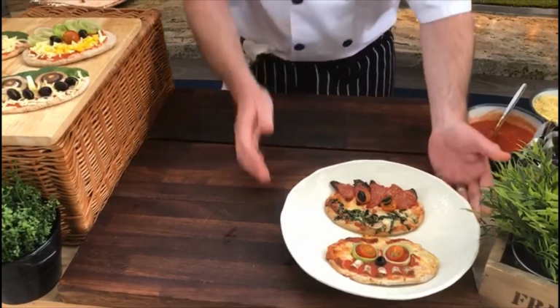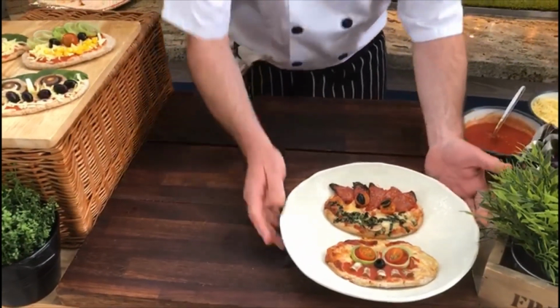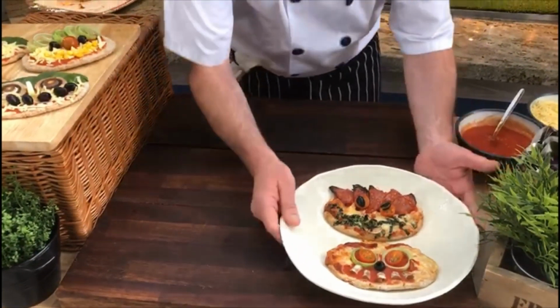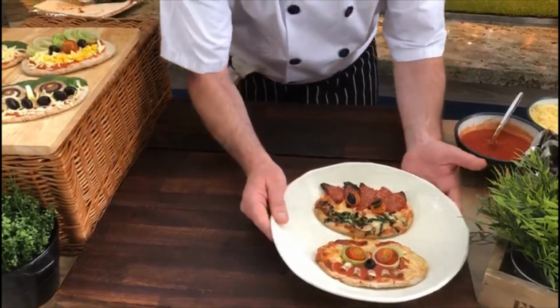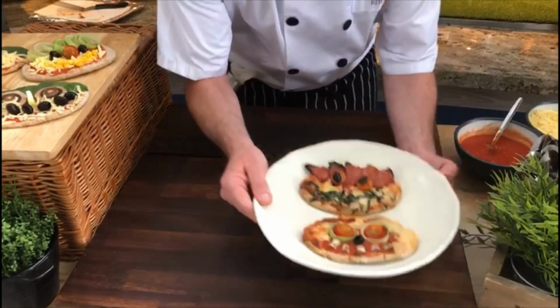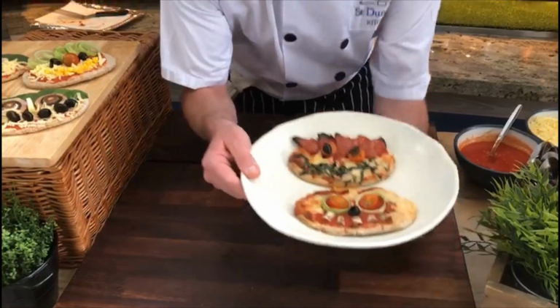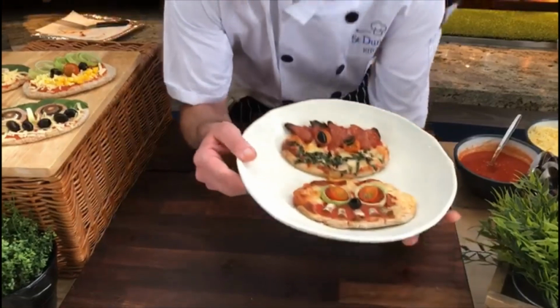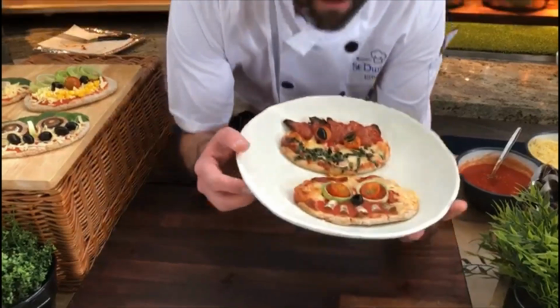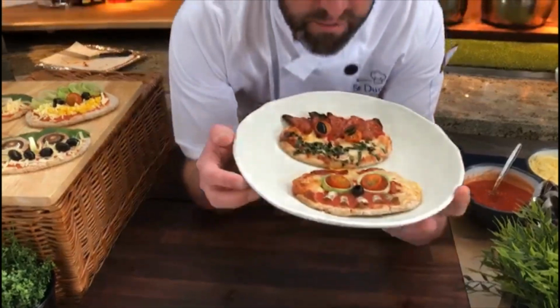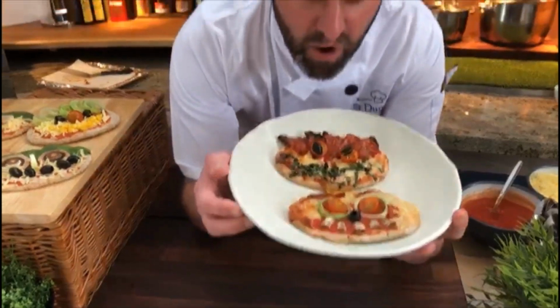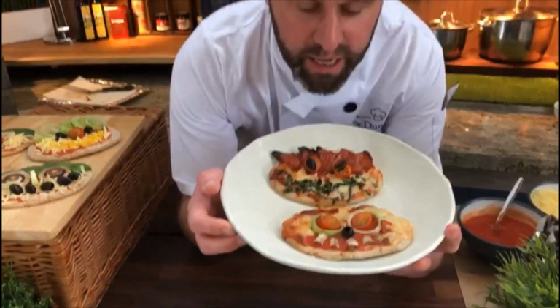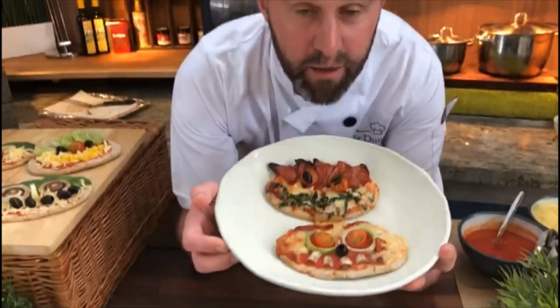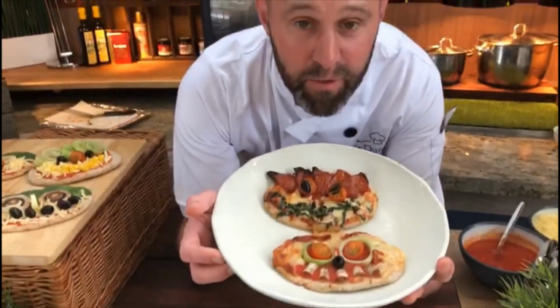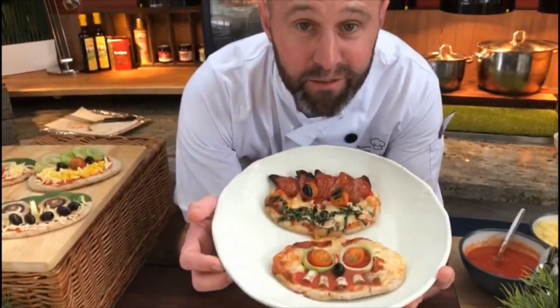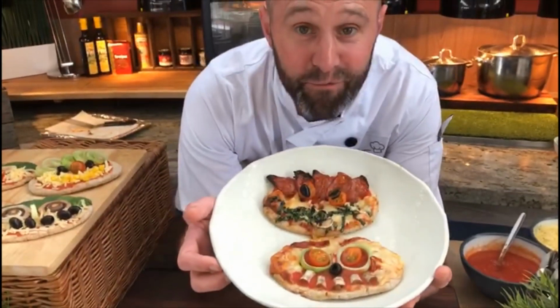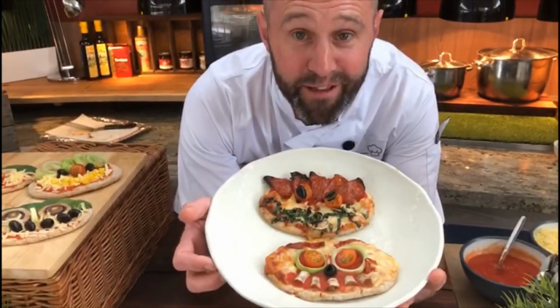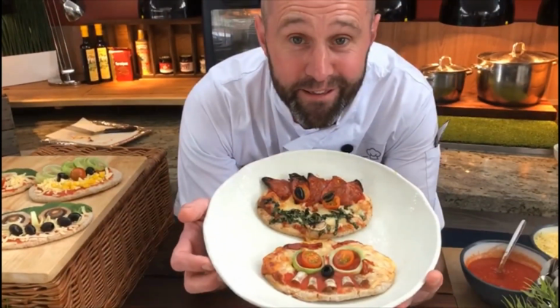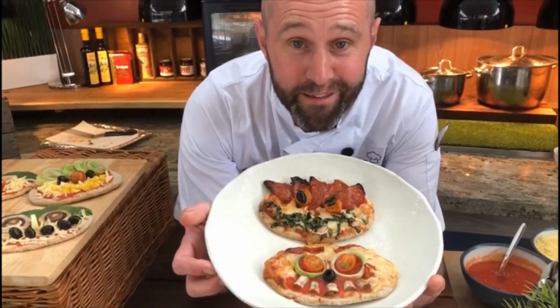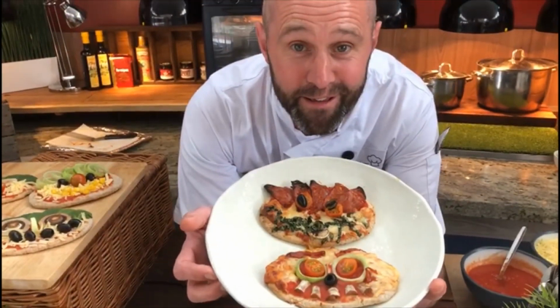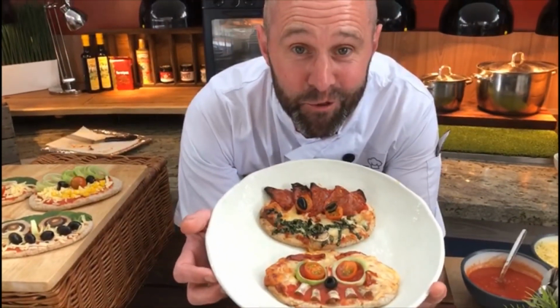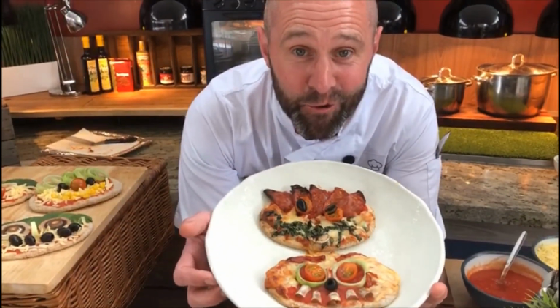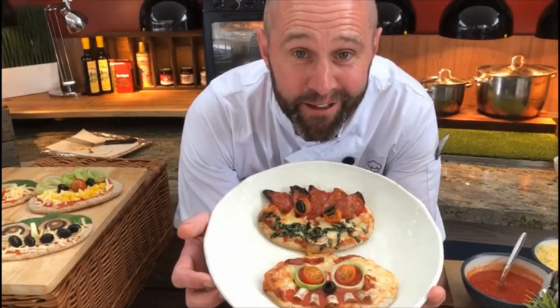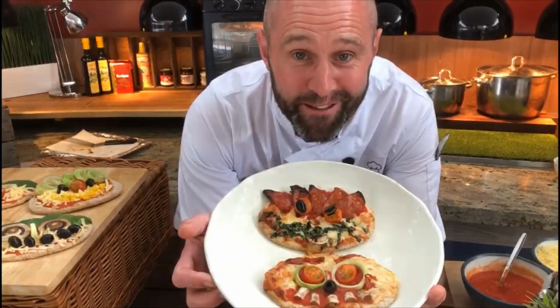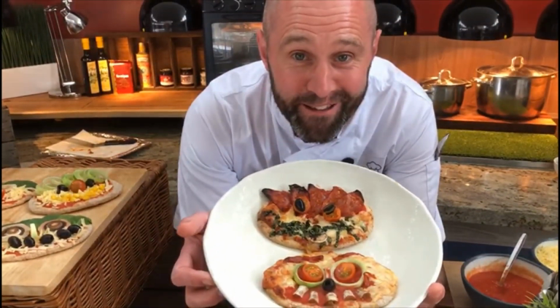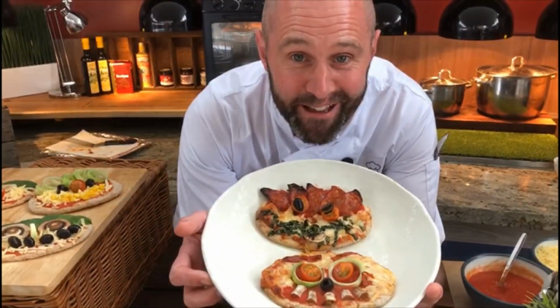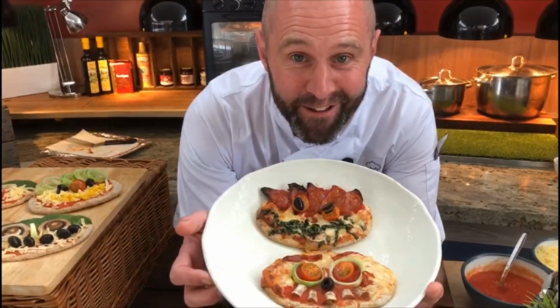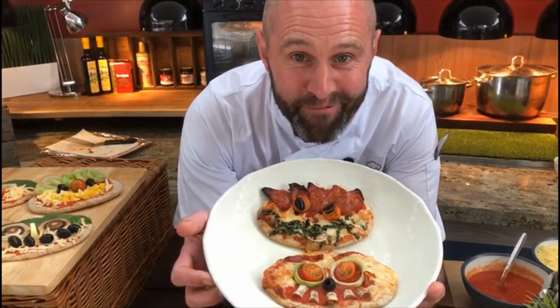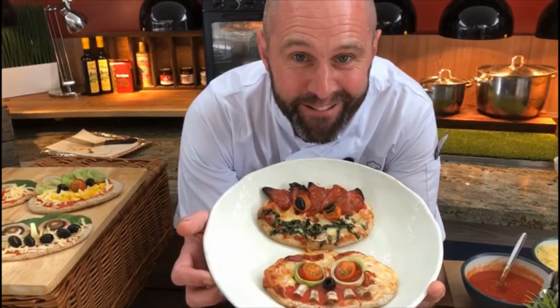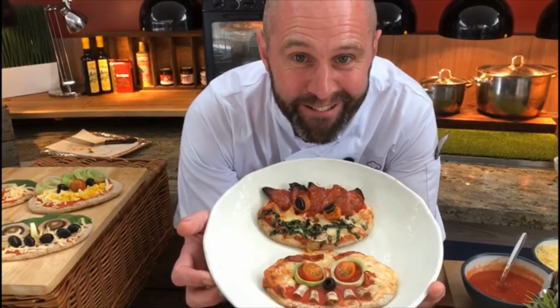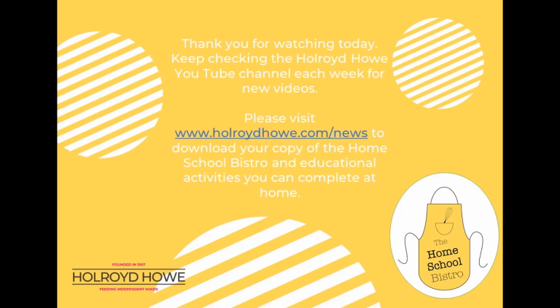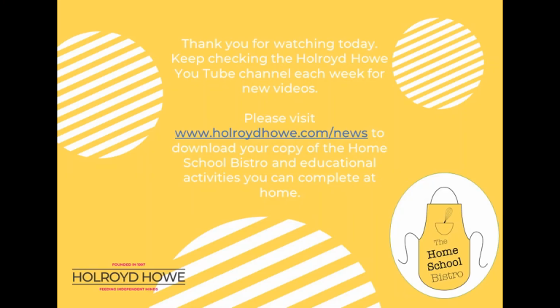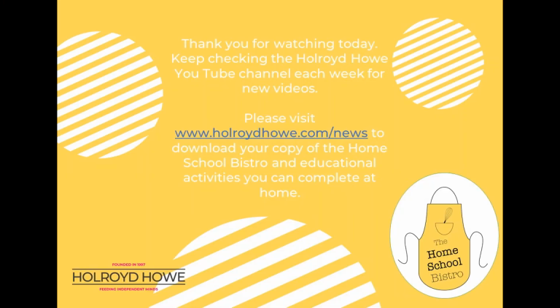Happy smiley pizza faces - enjoy! See you next time.